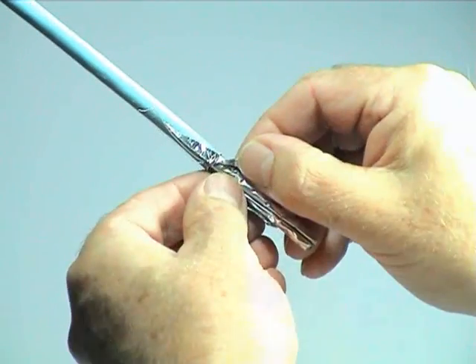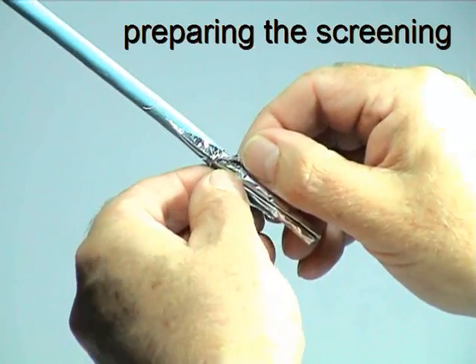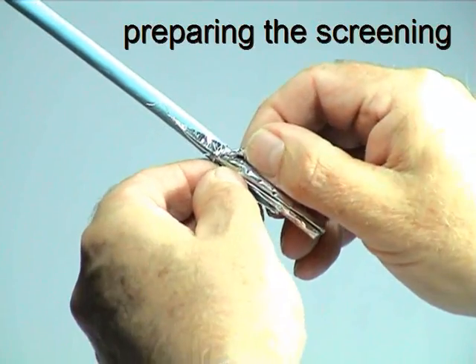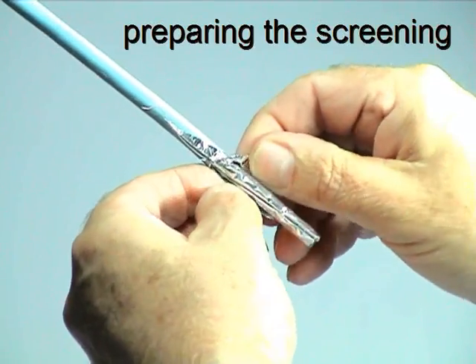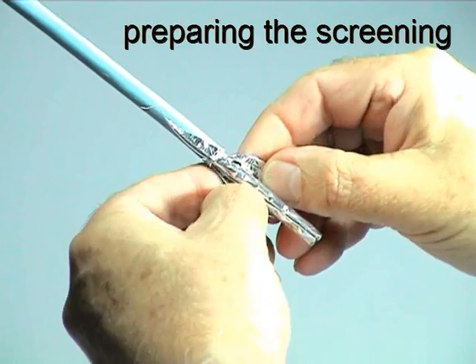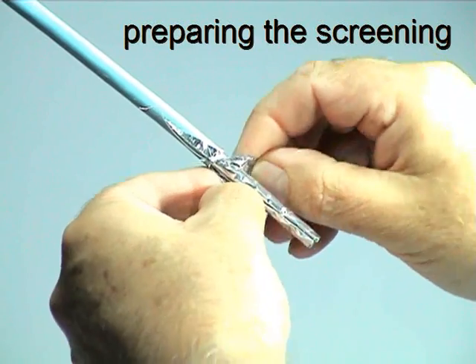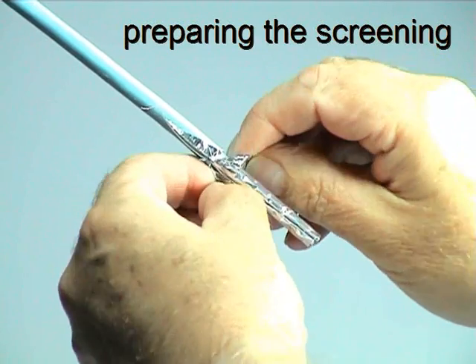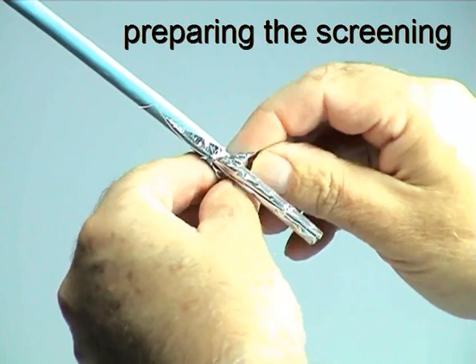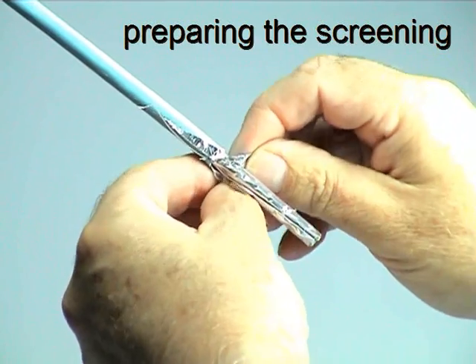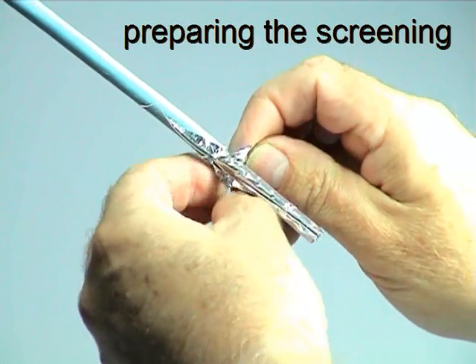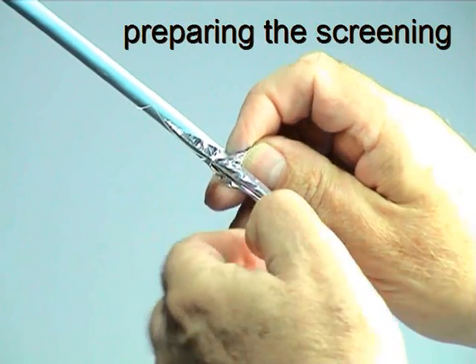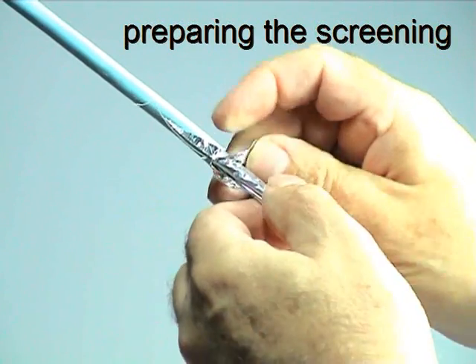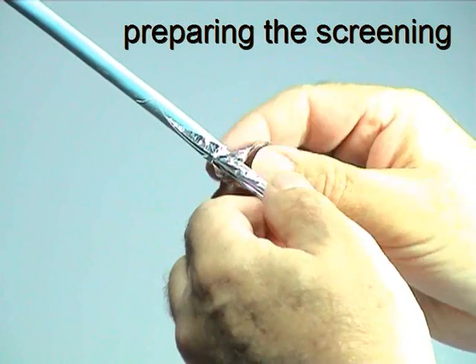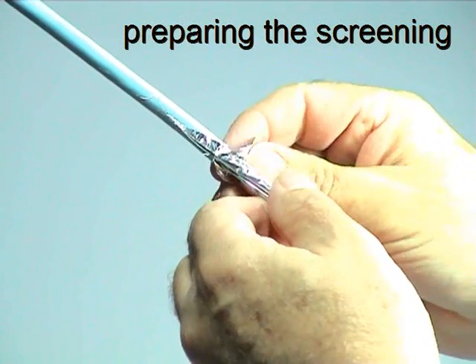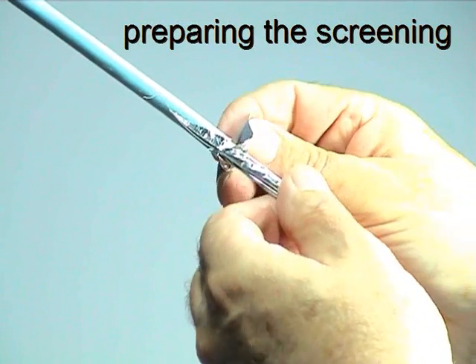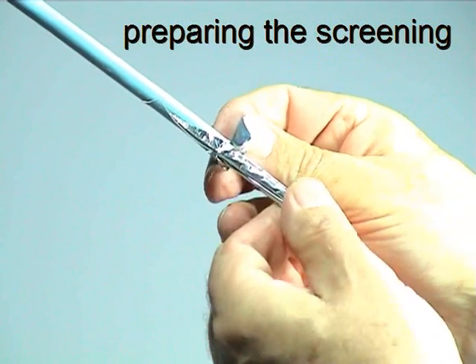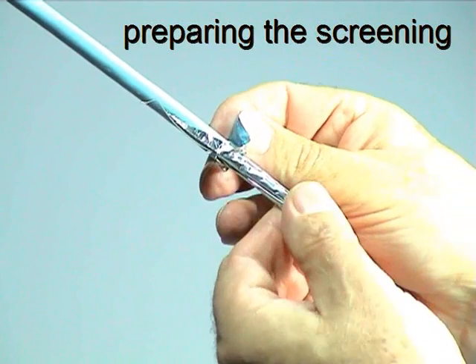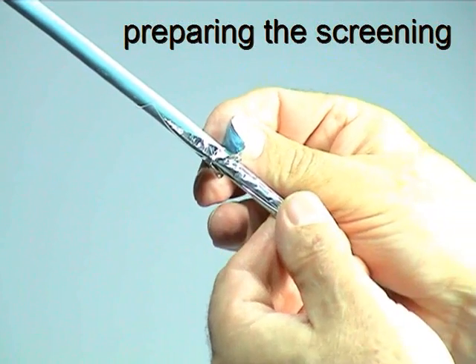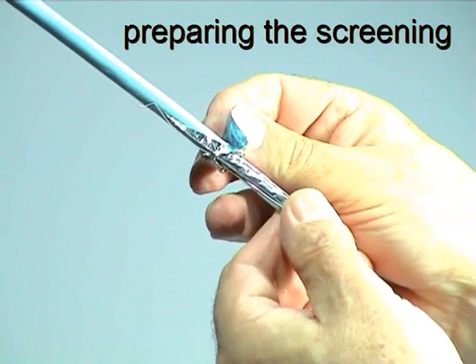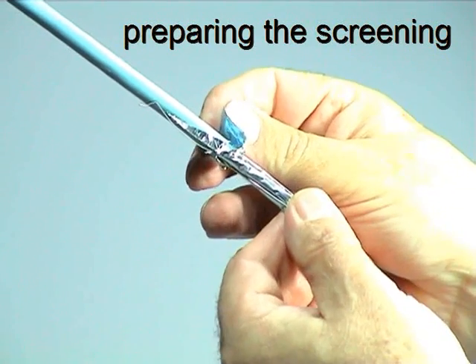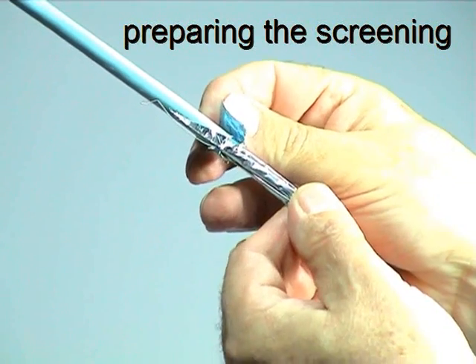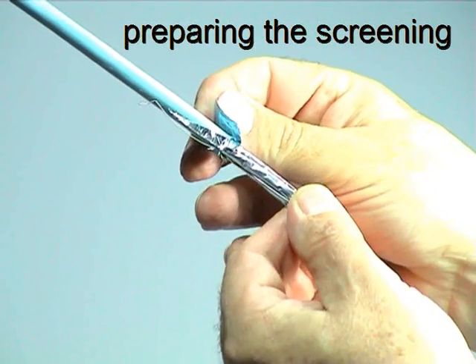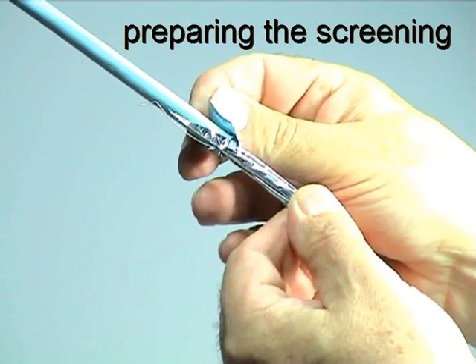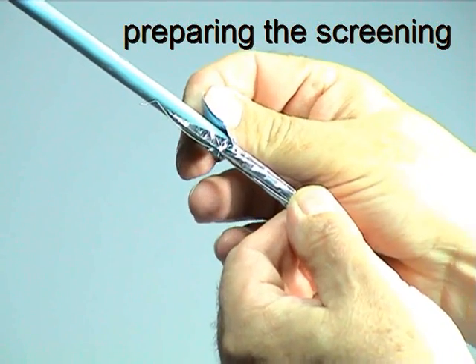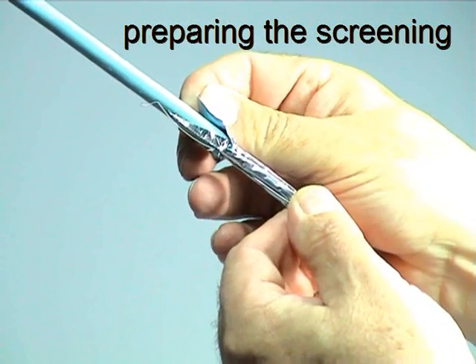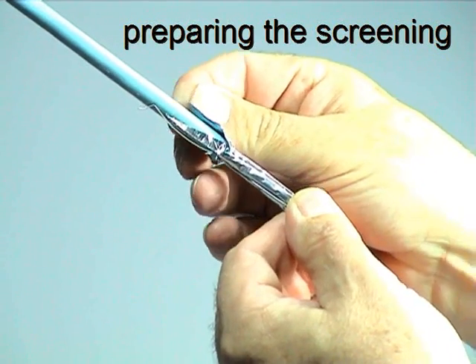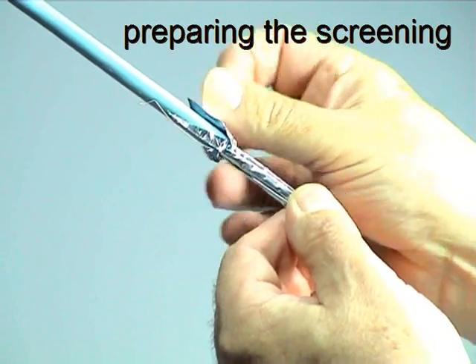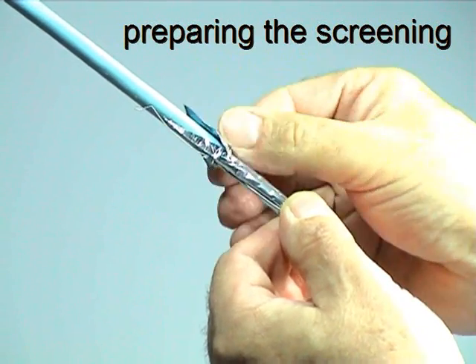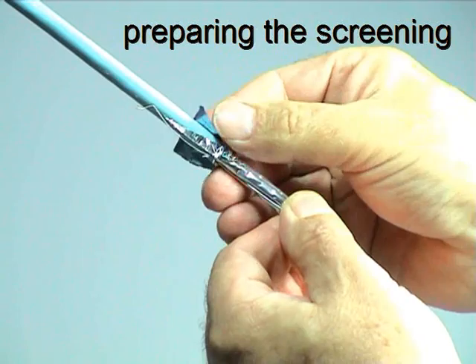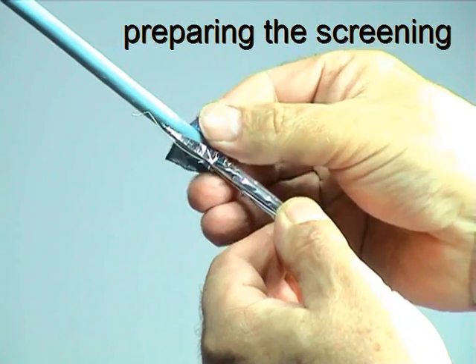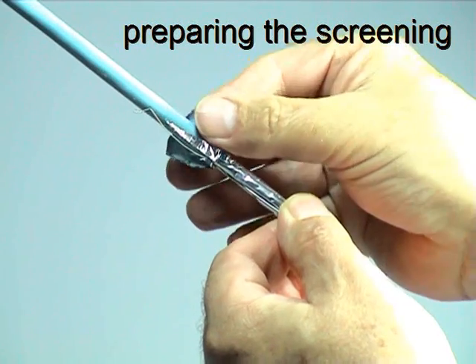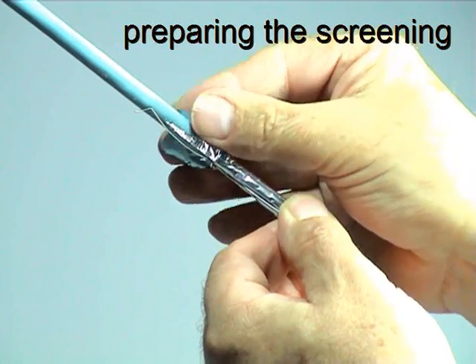Fold the exposed foil back down the cable and wrap the drain wire around the foil and cable jacket.